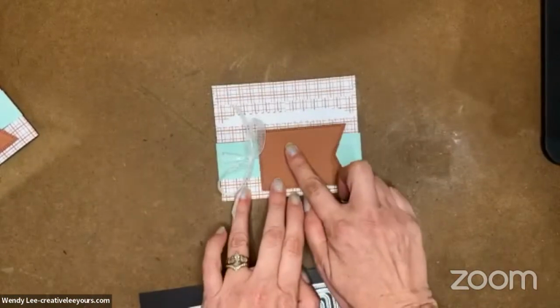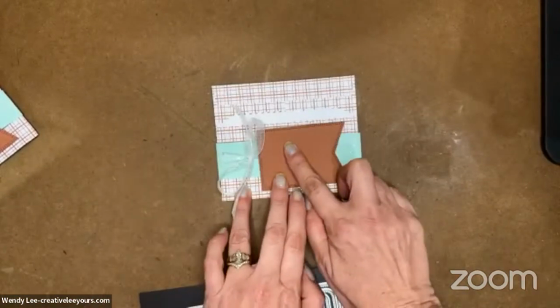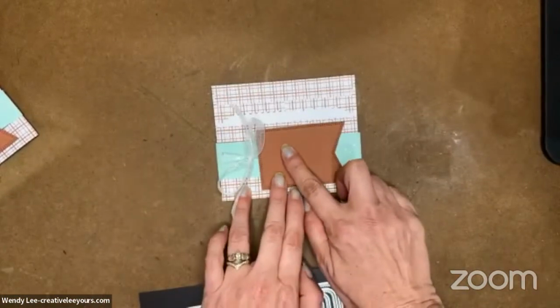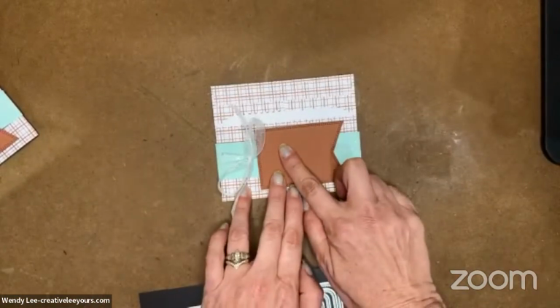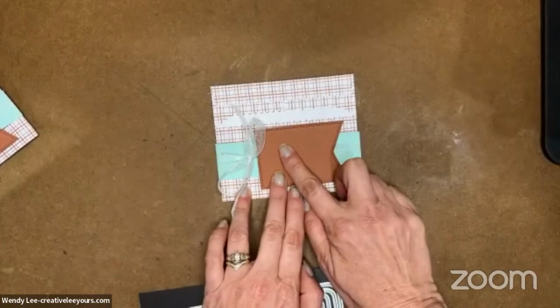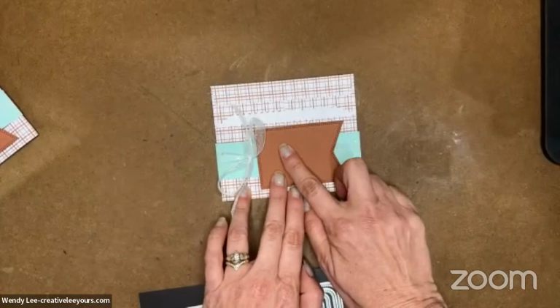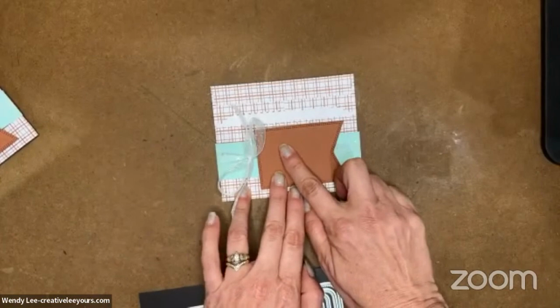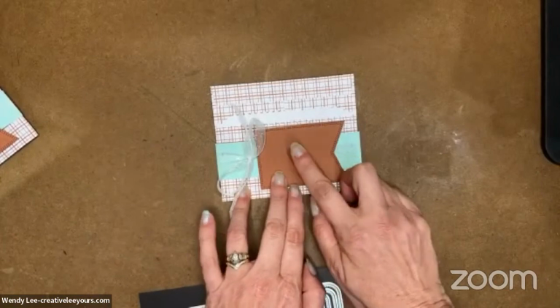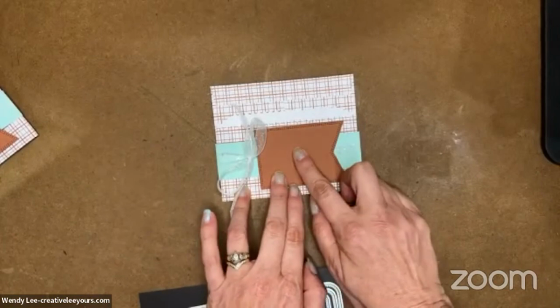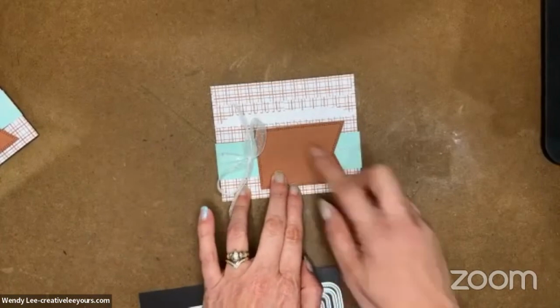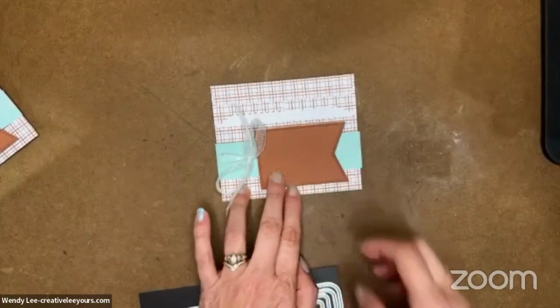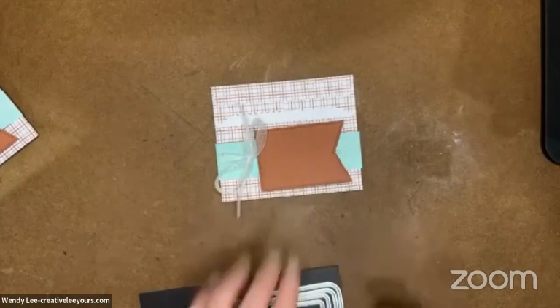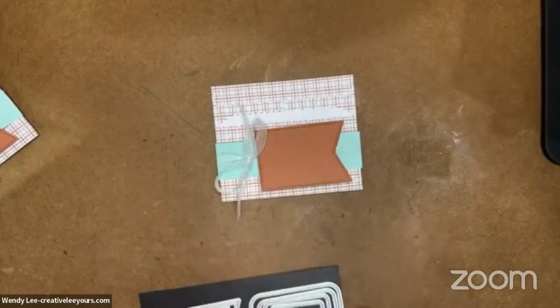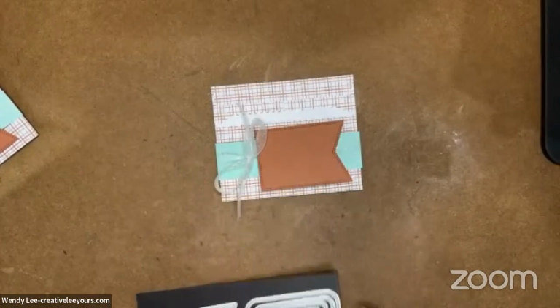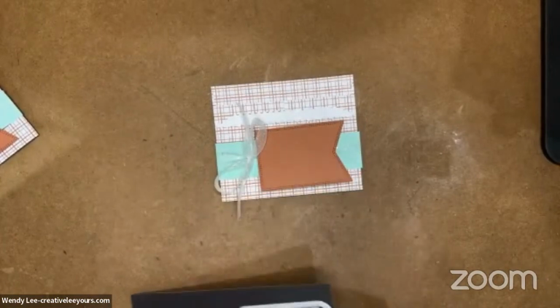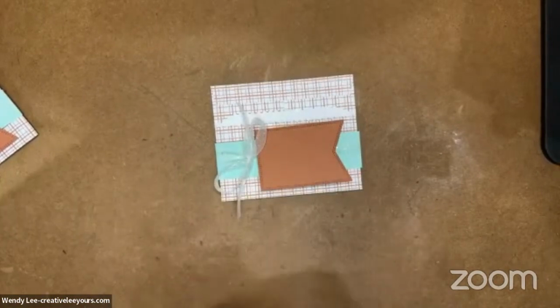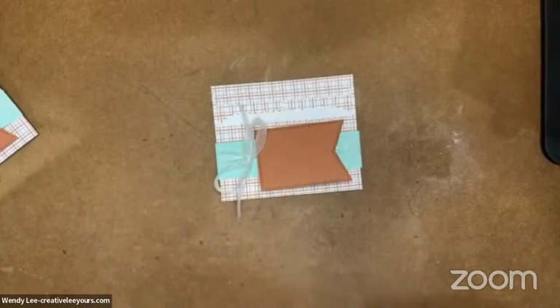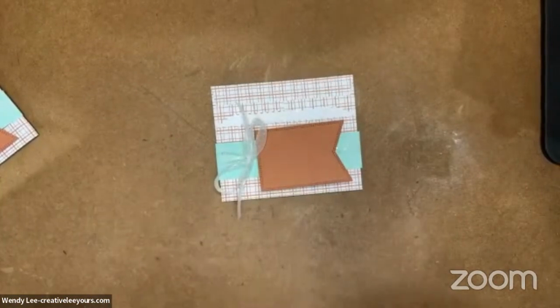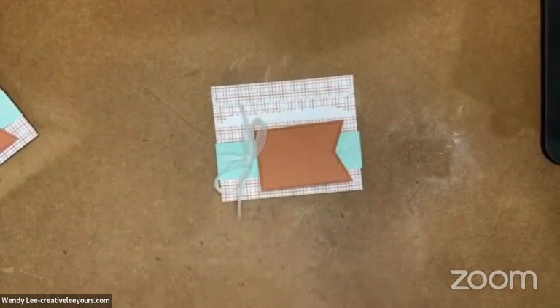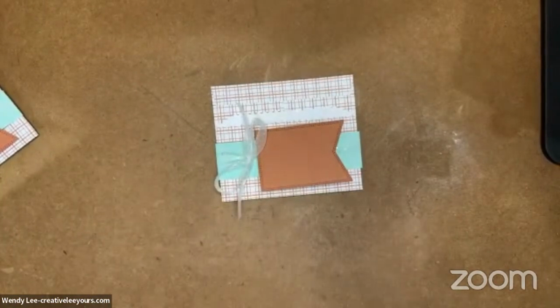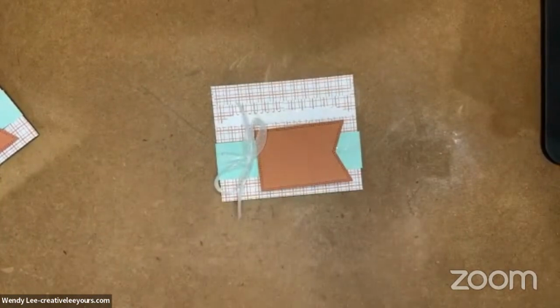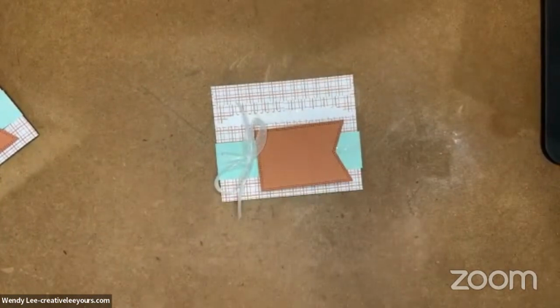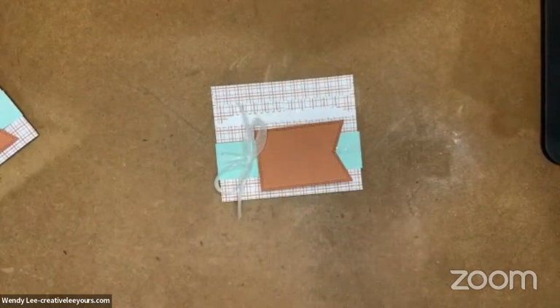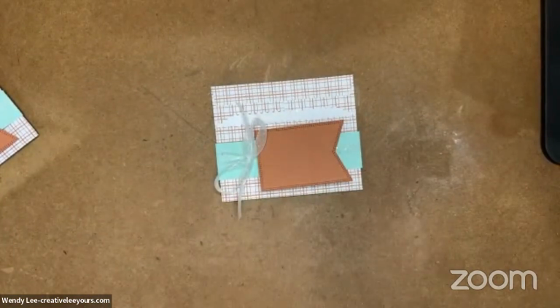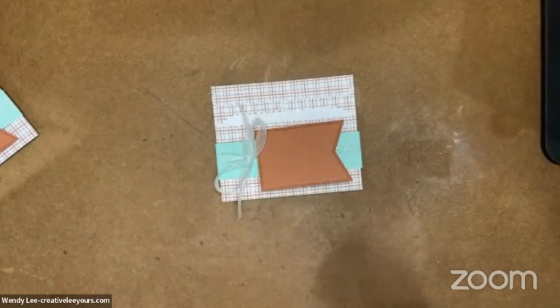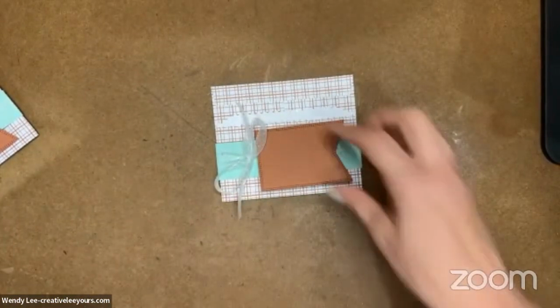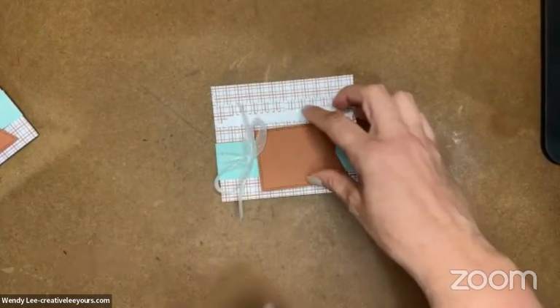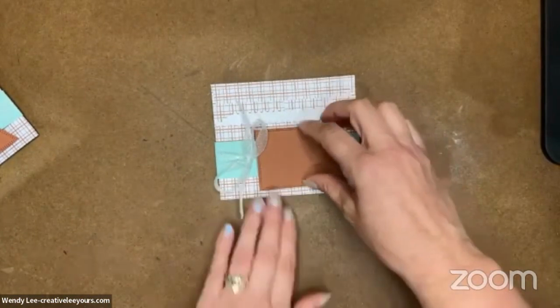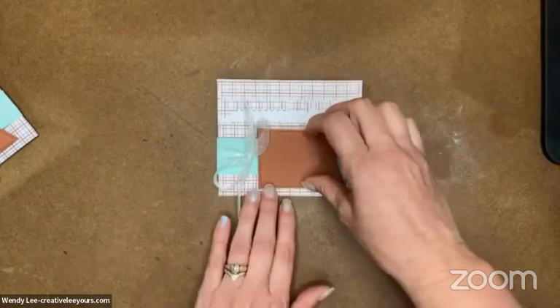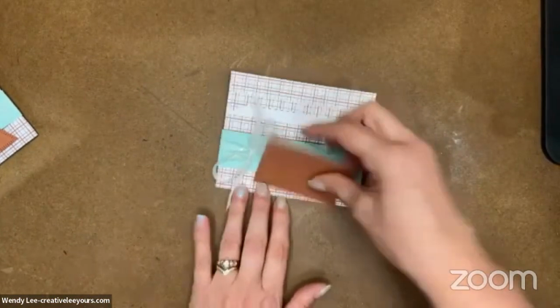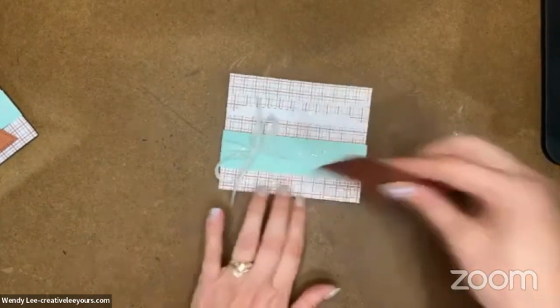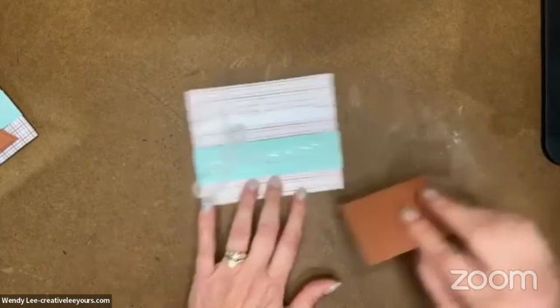I have already die-cut the largest banner from the Nested Essentials die. This is a new die set that is in our annual catalog, and I'm really loving these. Don't you just love that double-stitched detail? I am a big fan of stitched detail, and that double stitching is really nice. I think this one's got a really nice masculine feel to it.